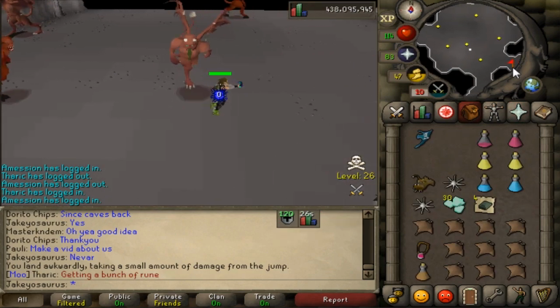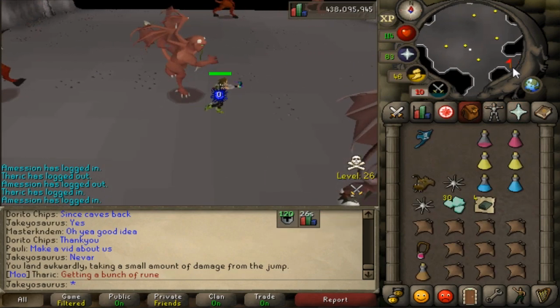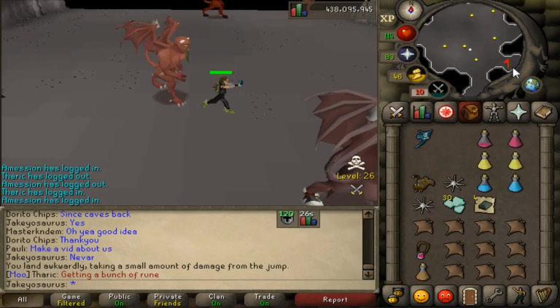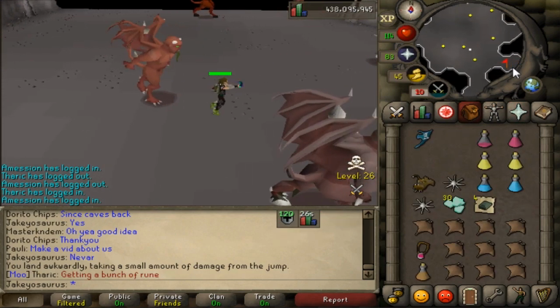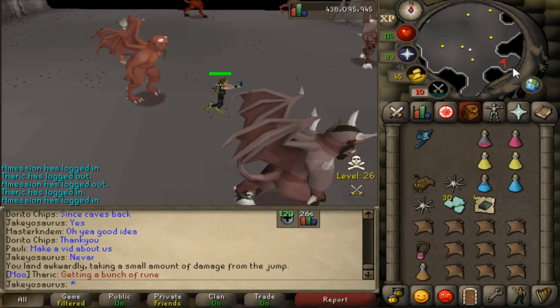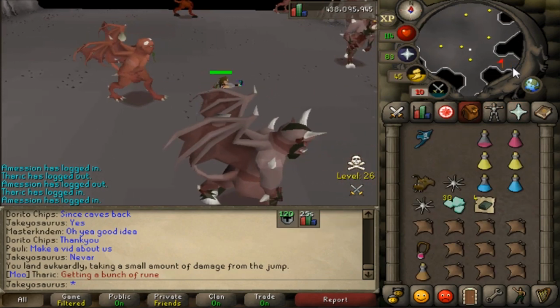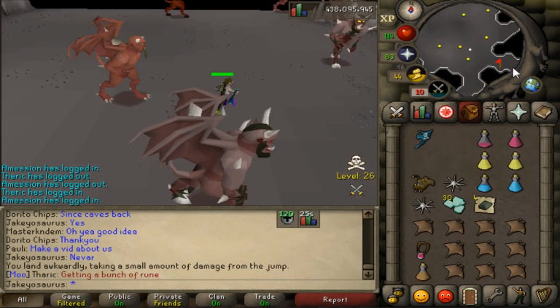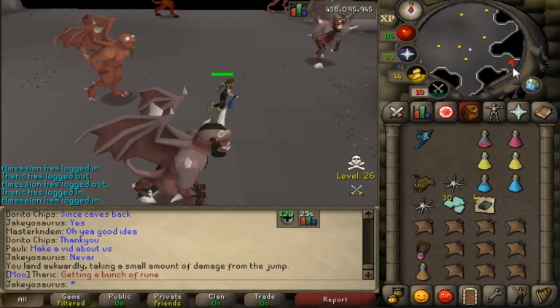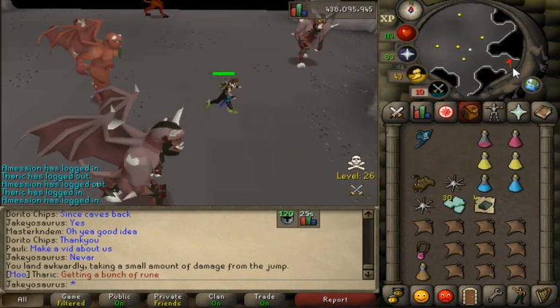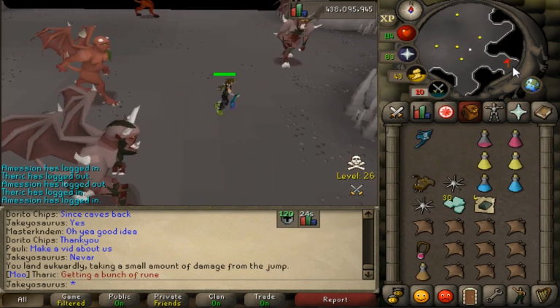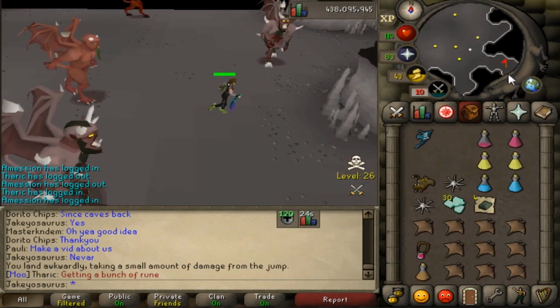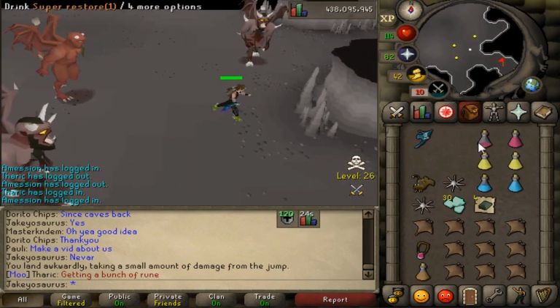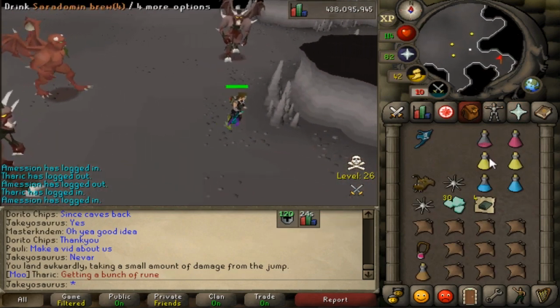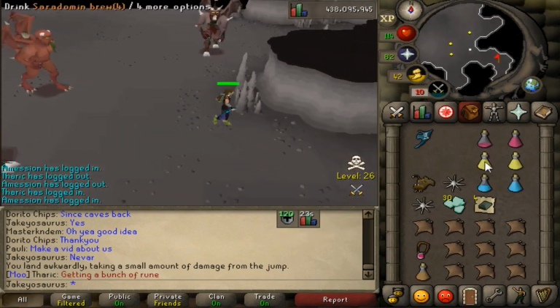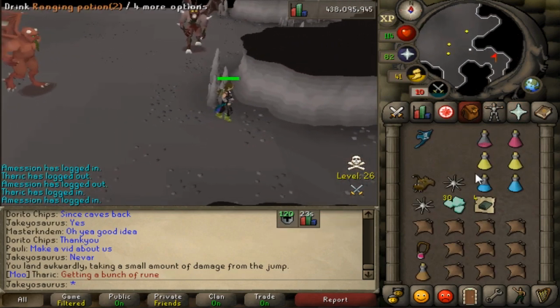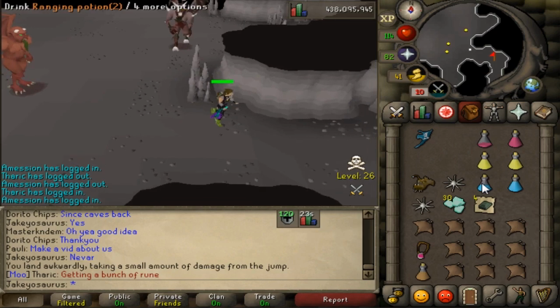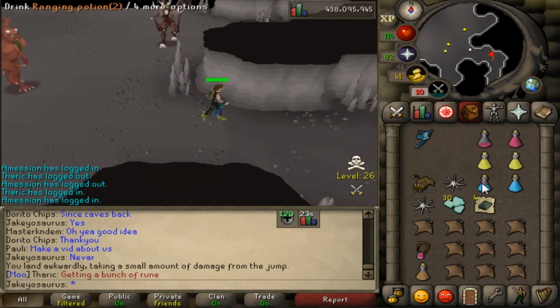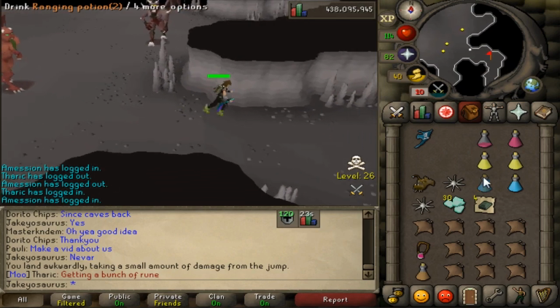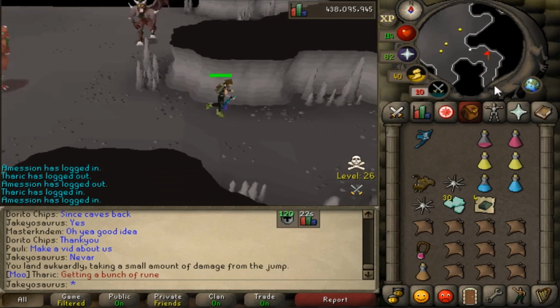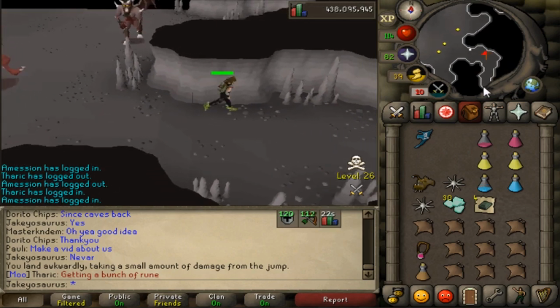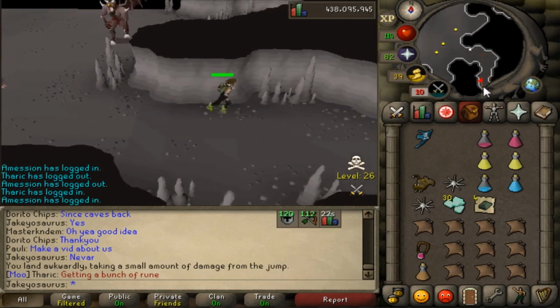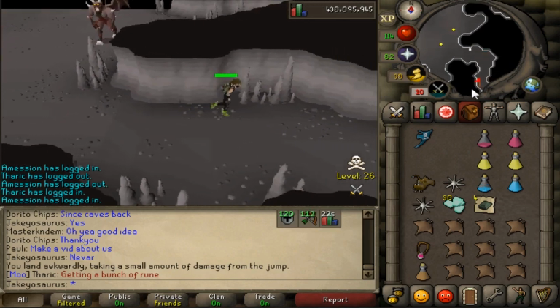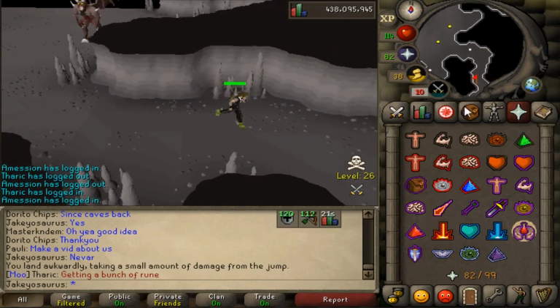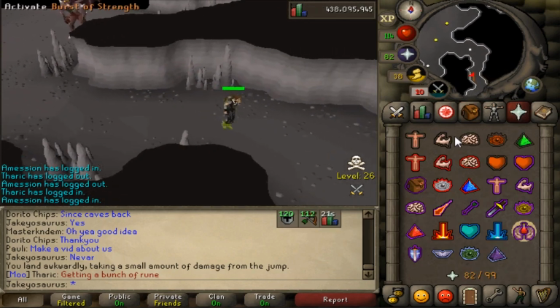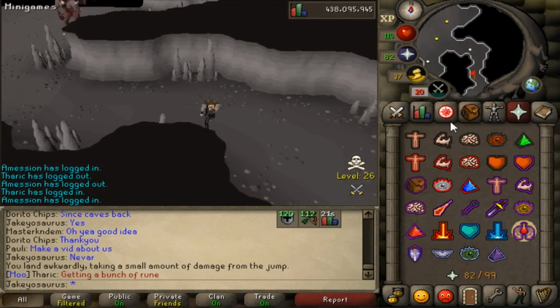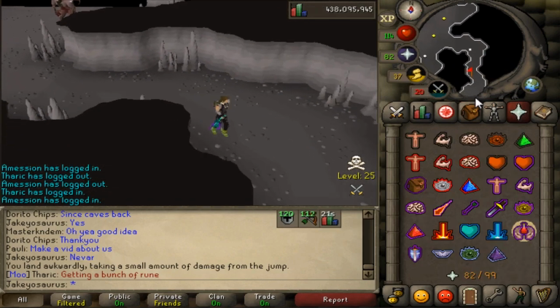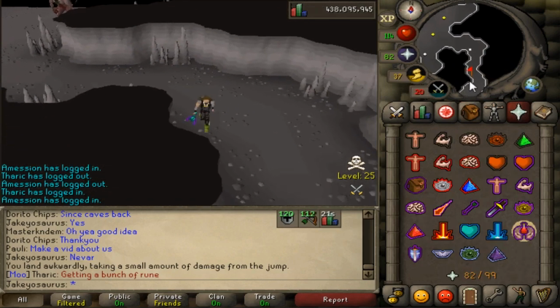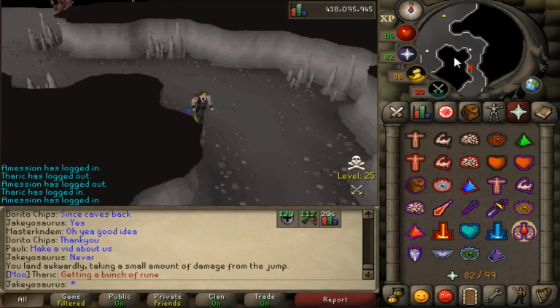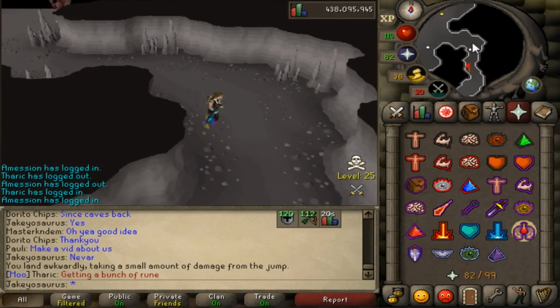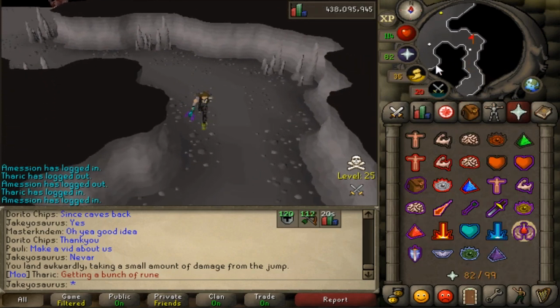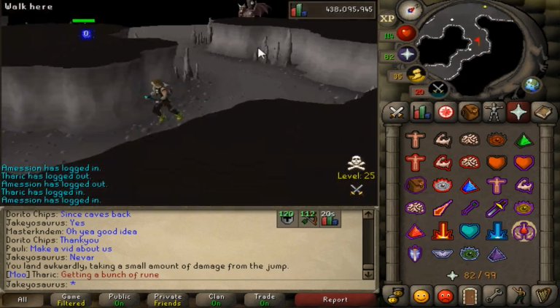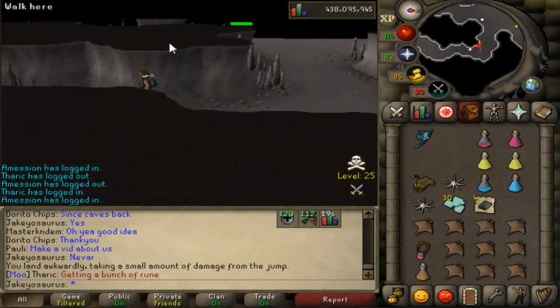This is how it's gonna go - when a team runs through the cave you're just gonna have to wait a few minutes for them to clear out, hop worlds, and then it's probably safe to go back.